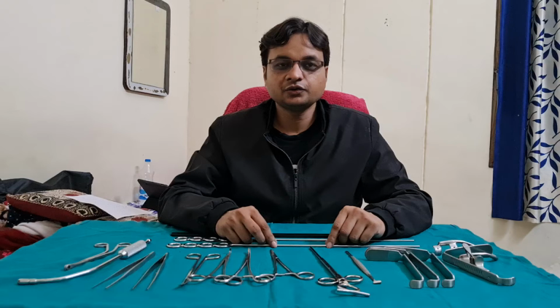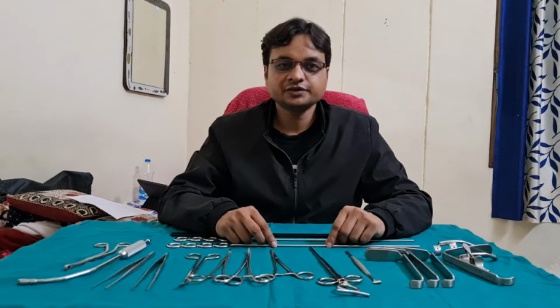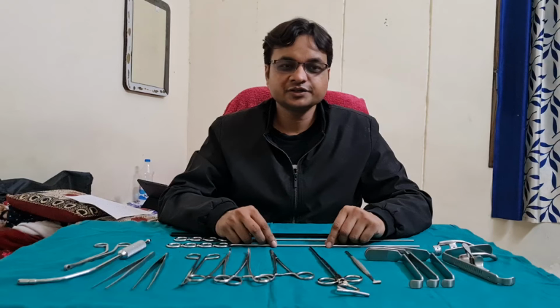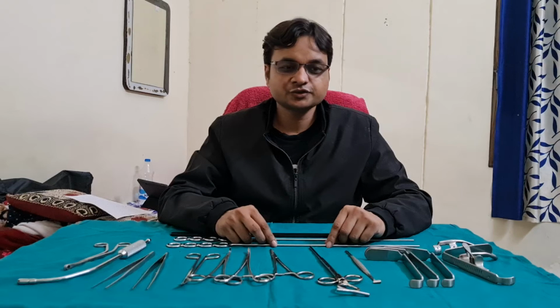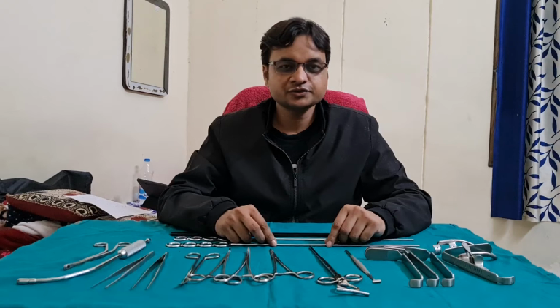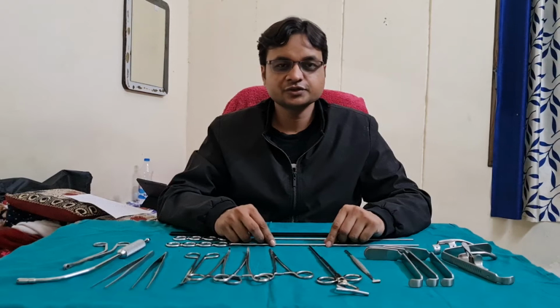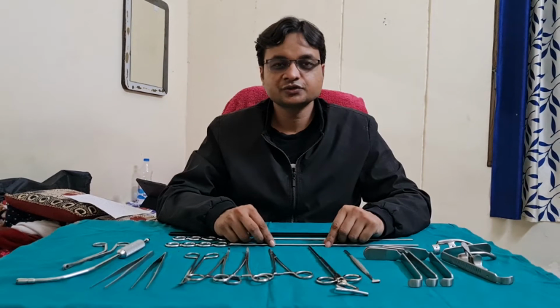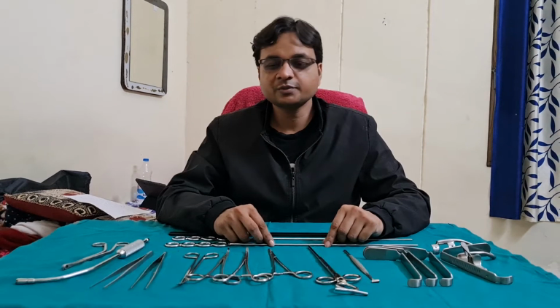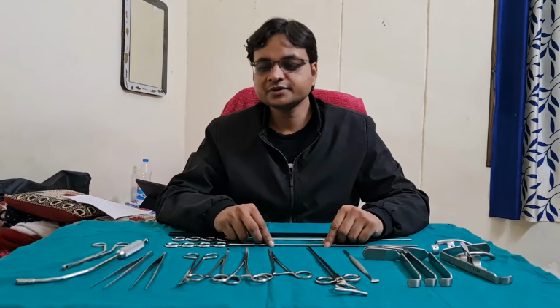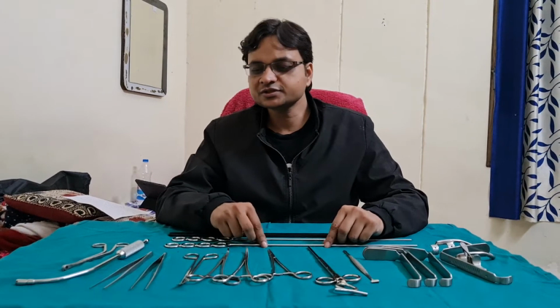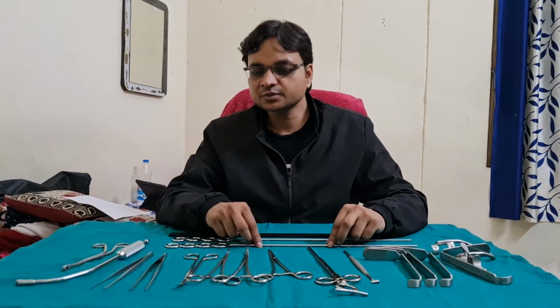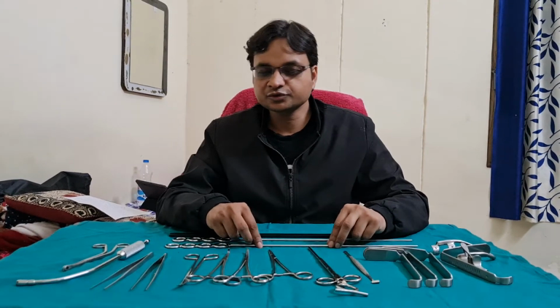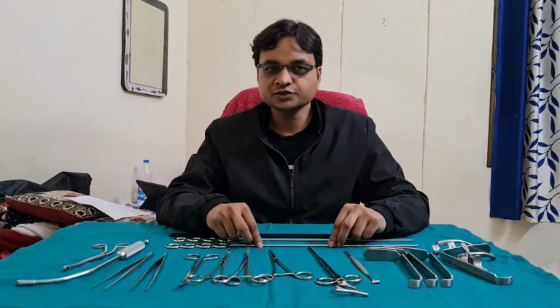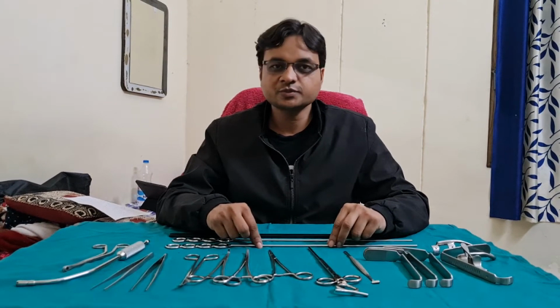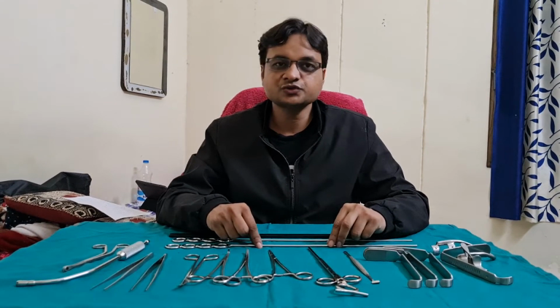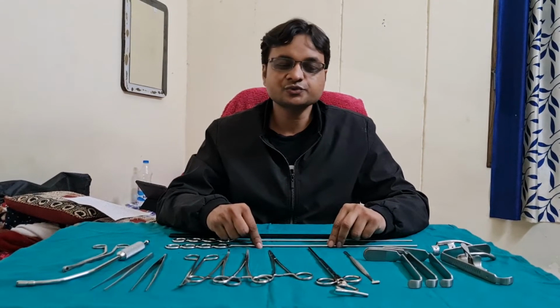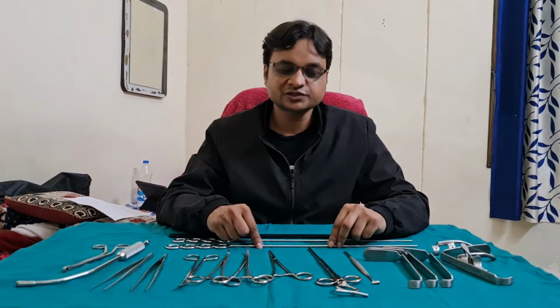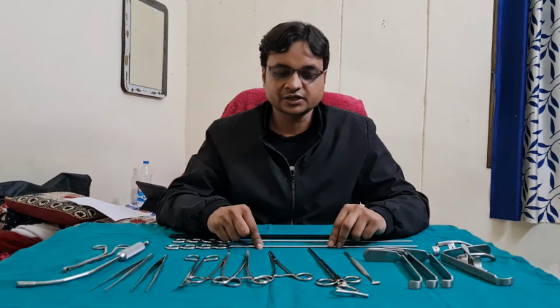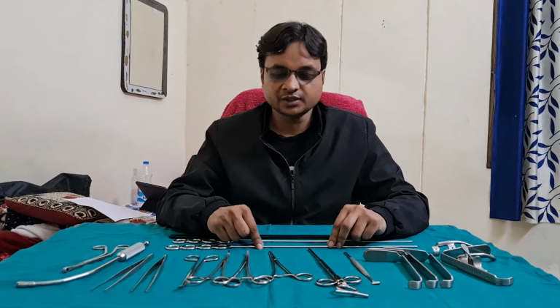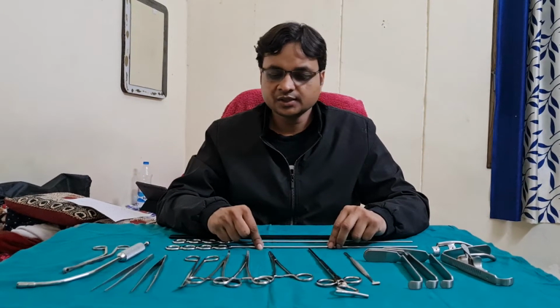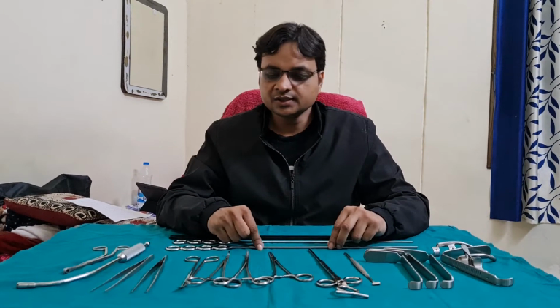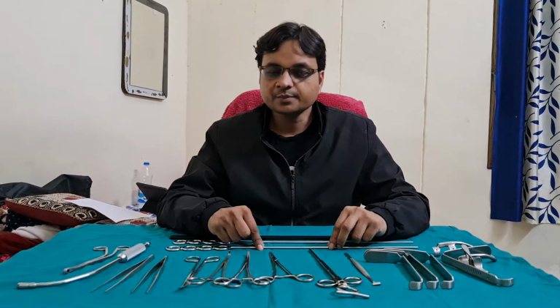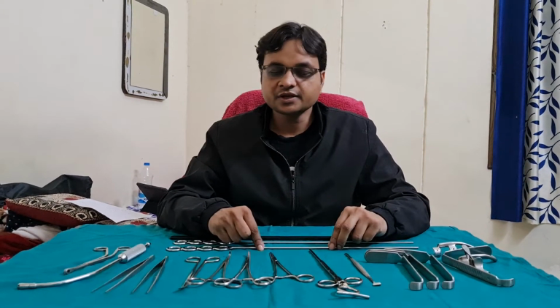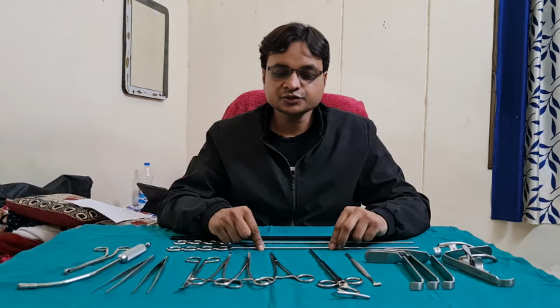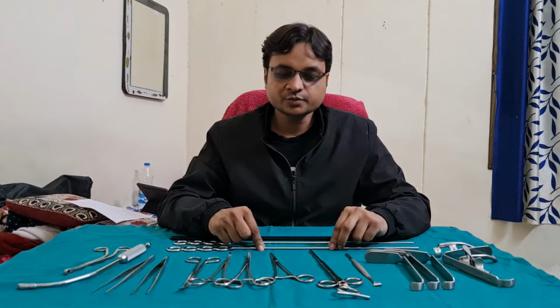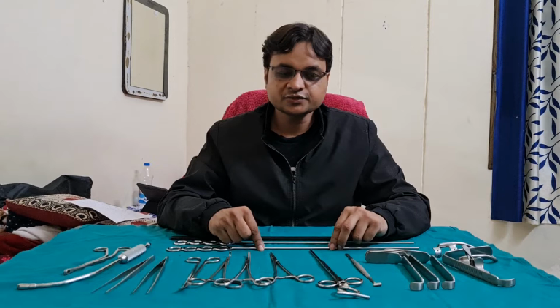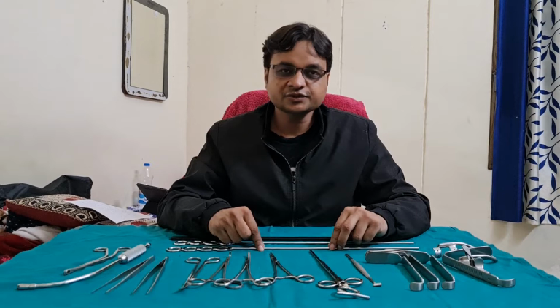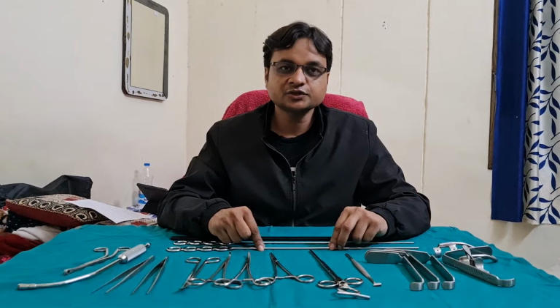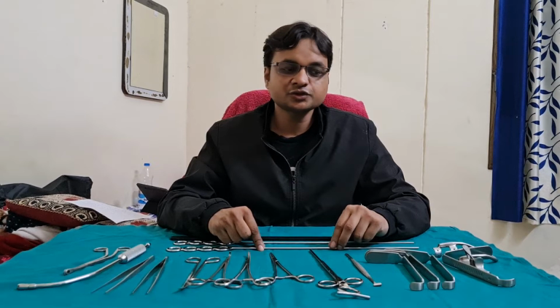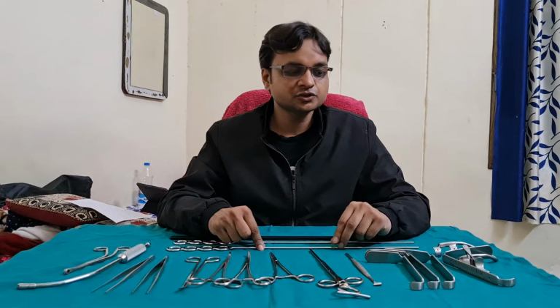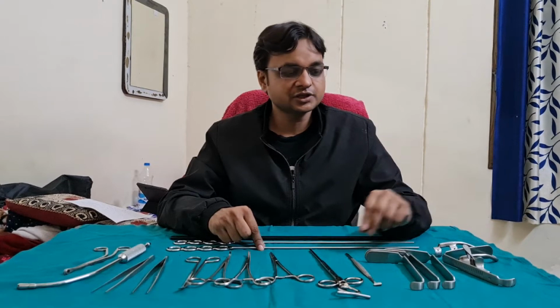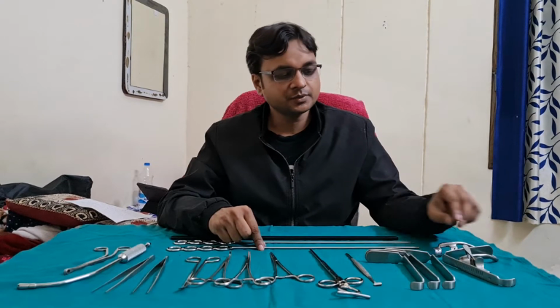Hello dear students, today we will discuss the instruments of tonsillectomy. There are various instruments which are used in the tonsillectomy.